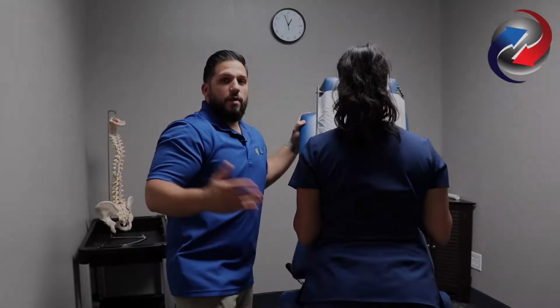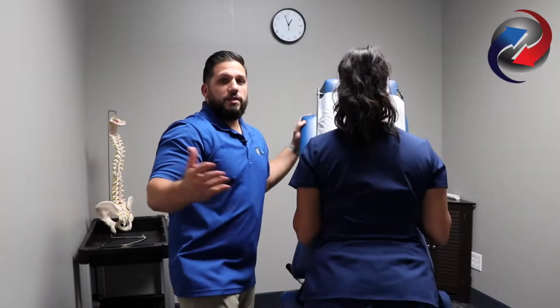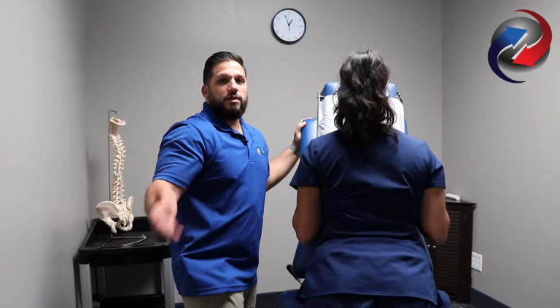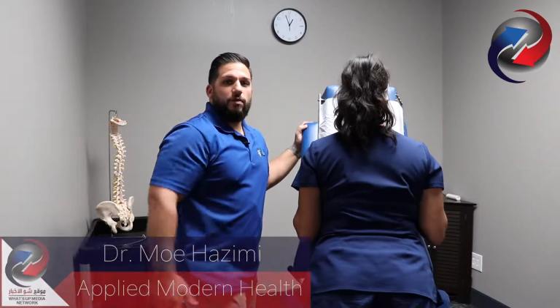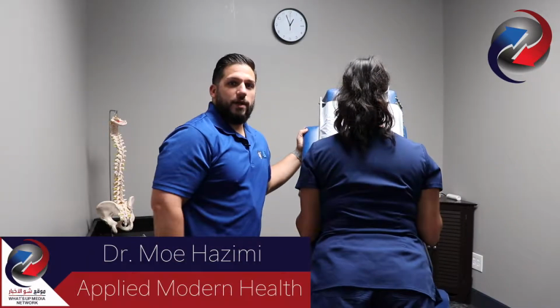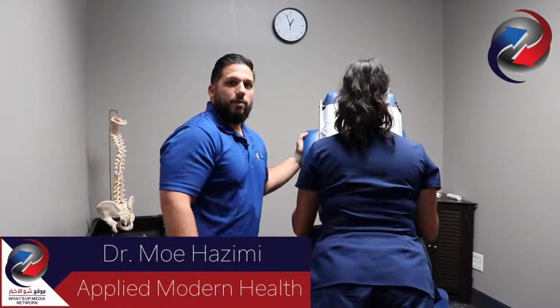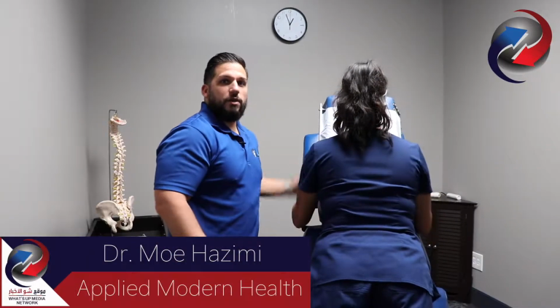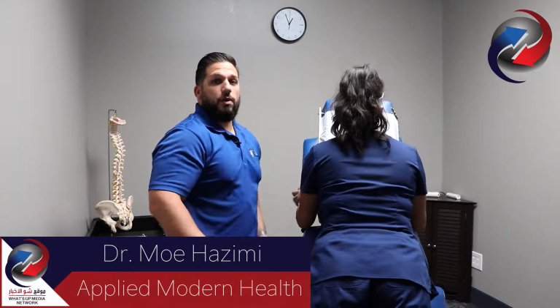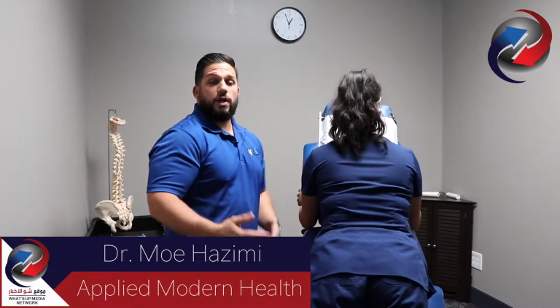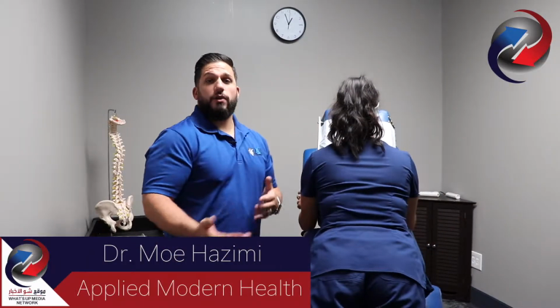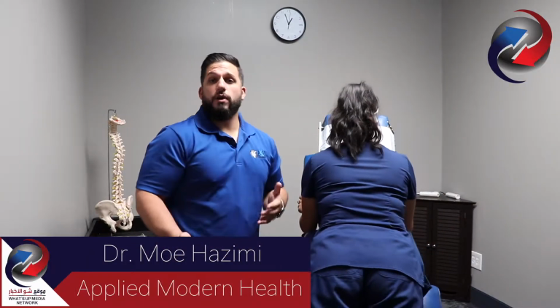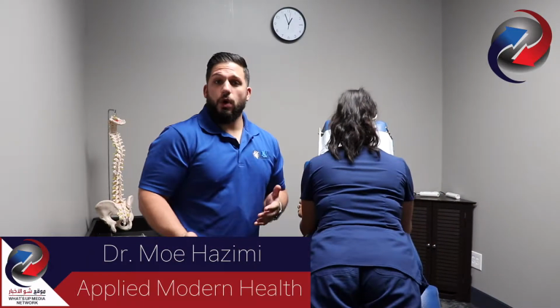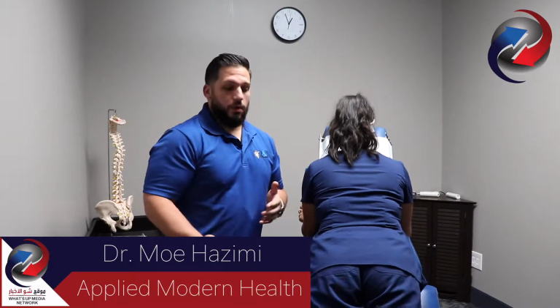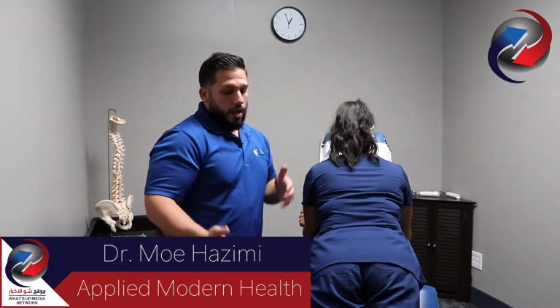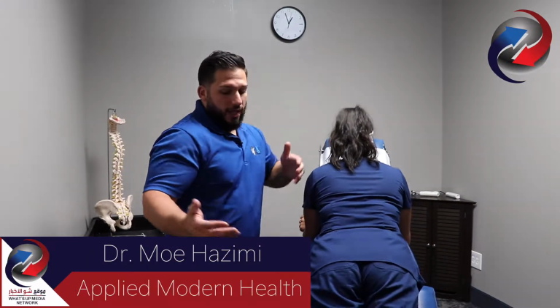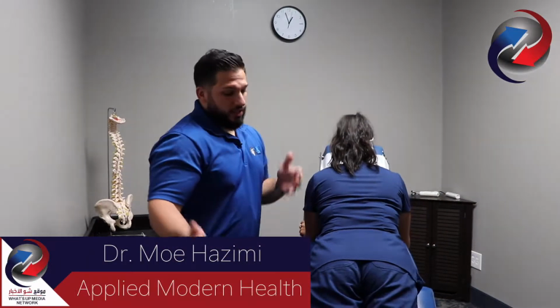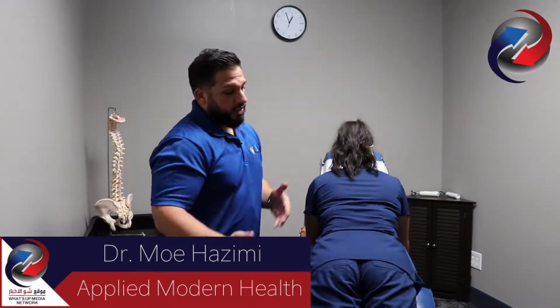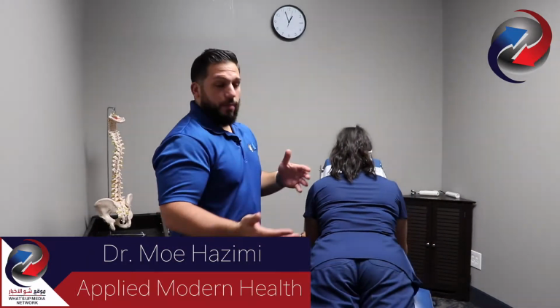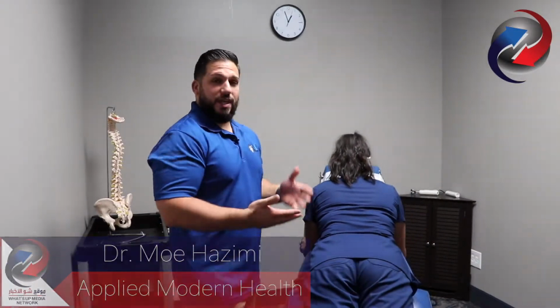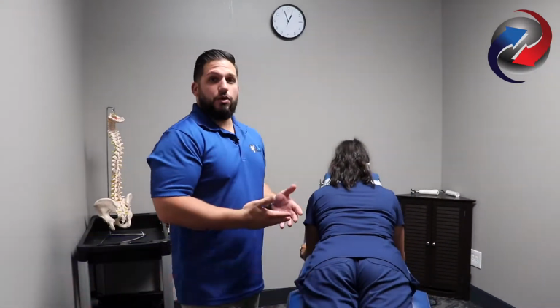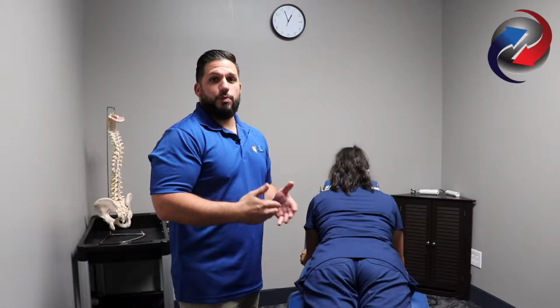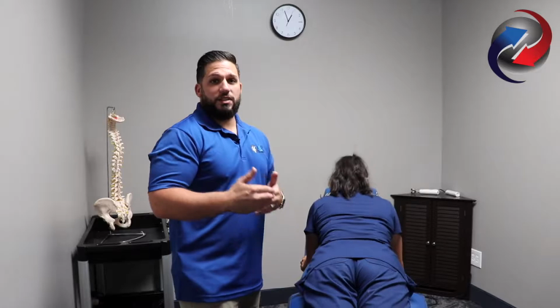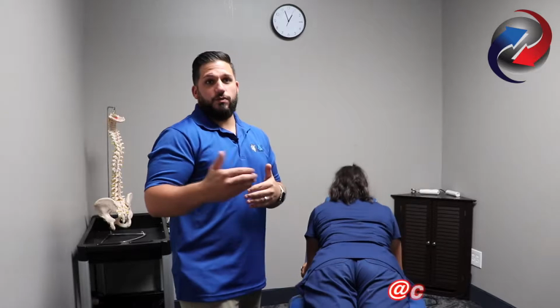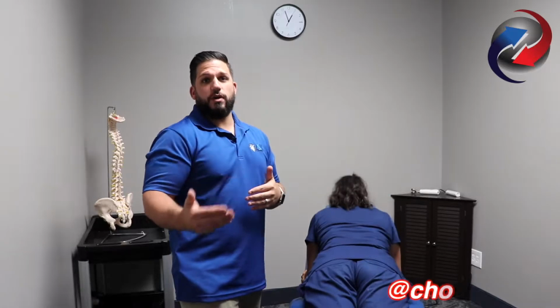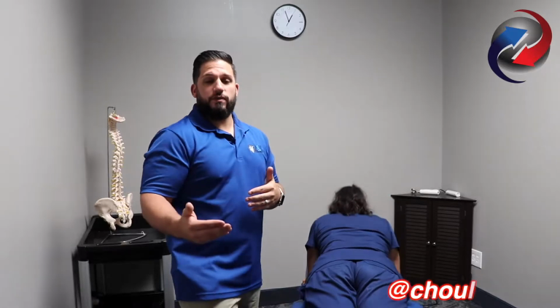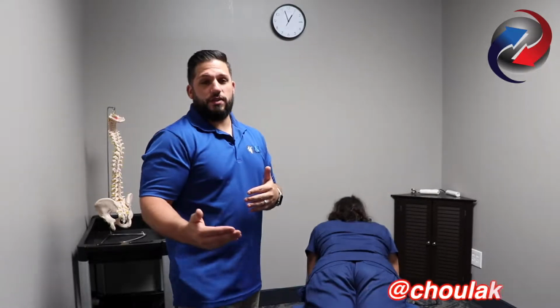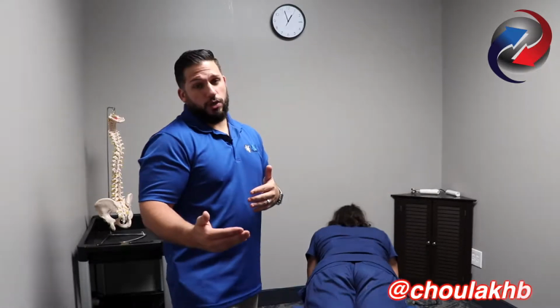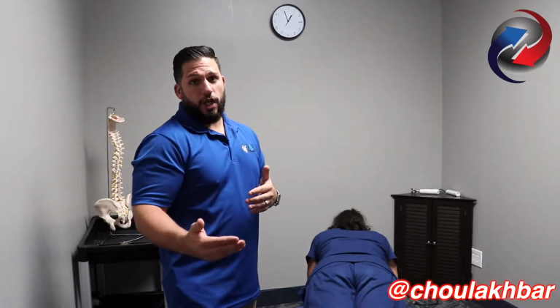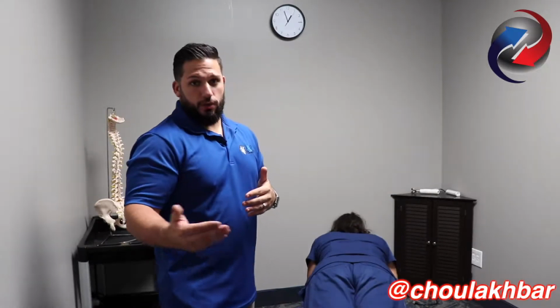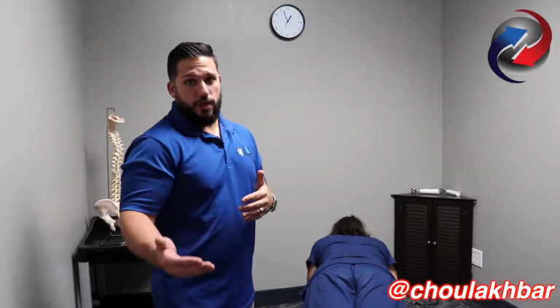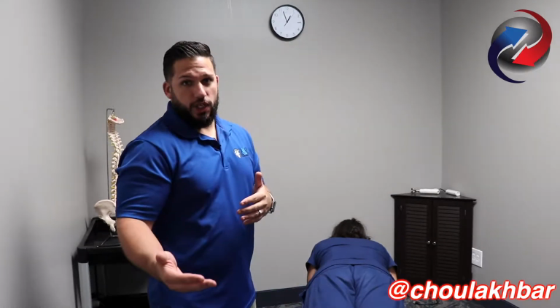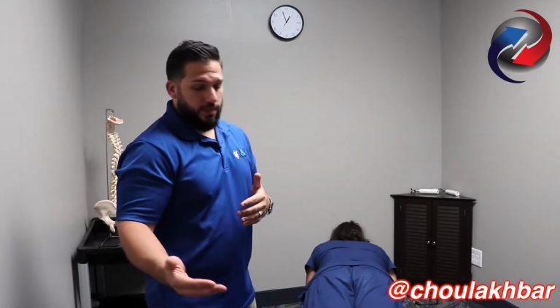Hey everyone, it's Dr. Mo from AMH Chiropractic. We're always trying to create a new normal. I'm going to take you through the process of what your visit would look like through the adjustments.